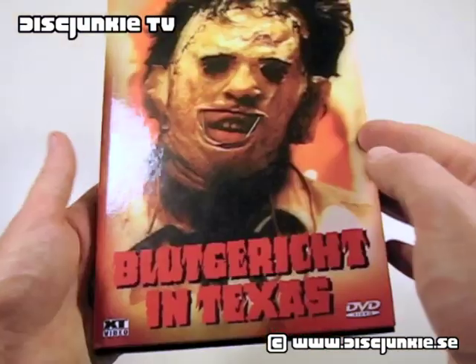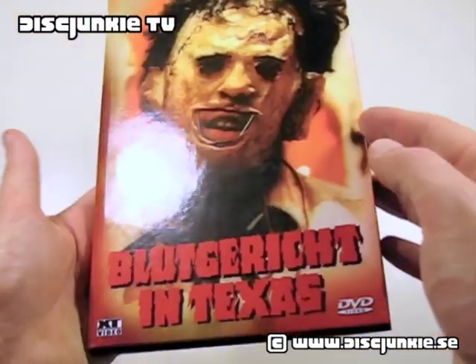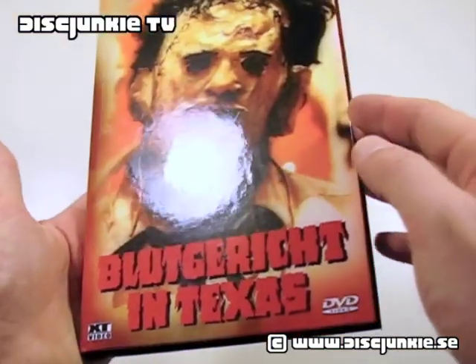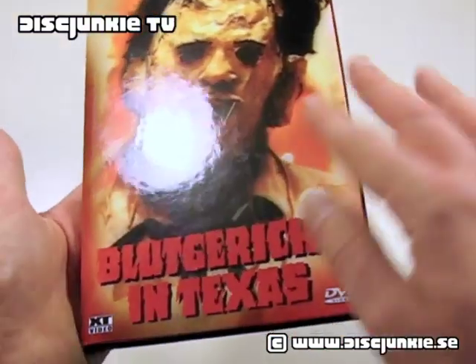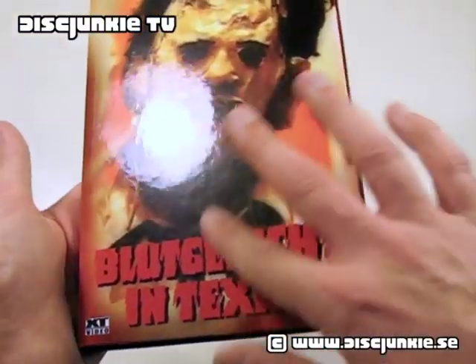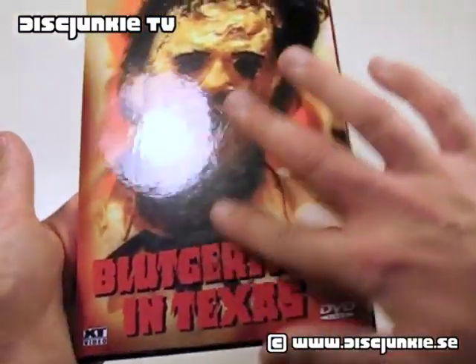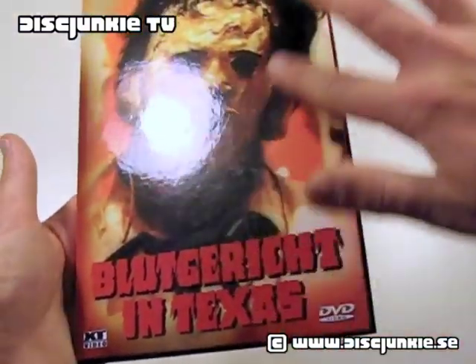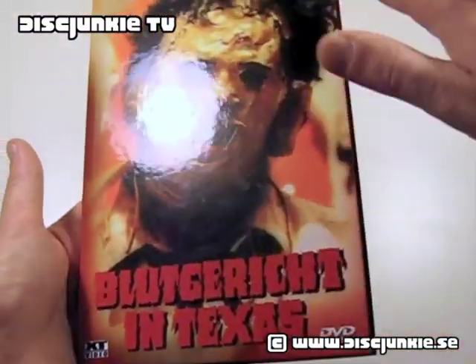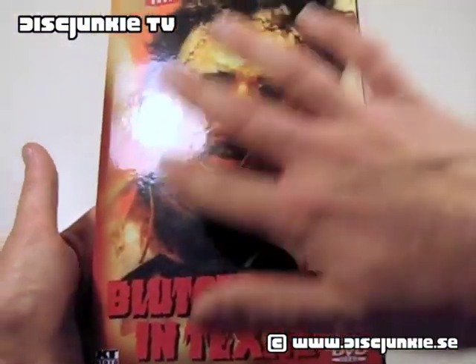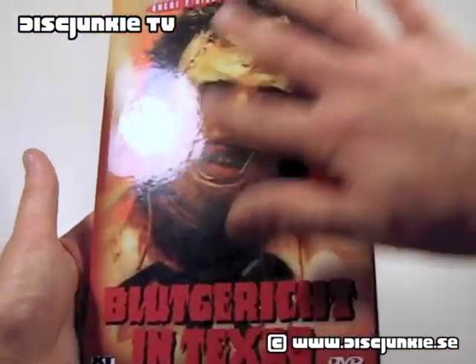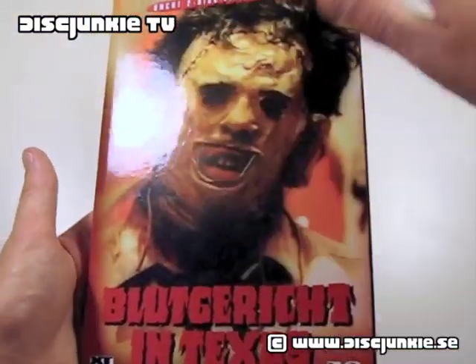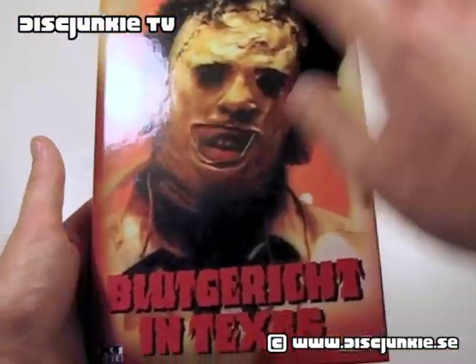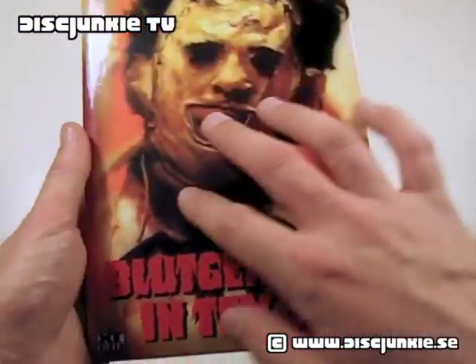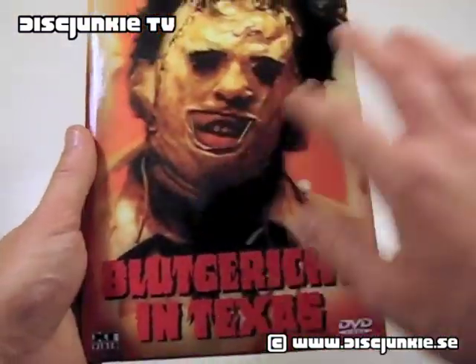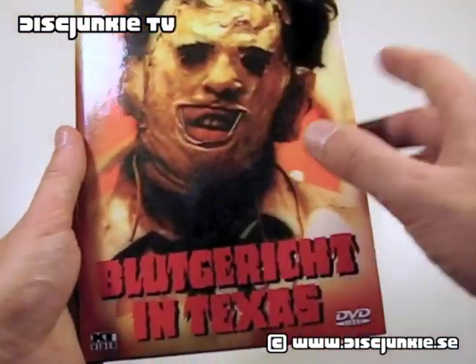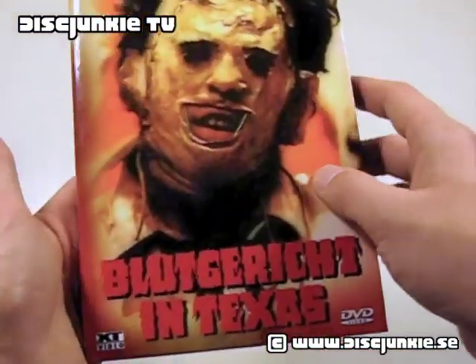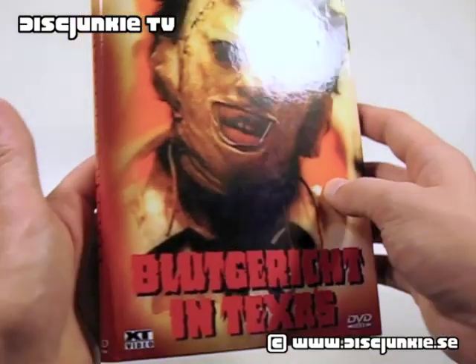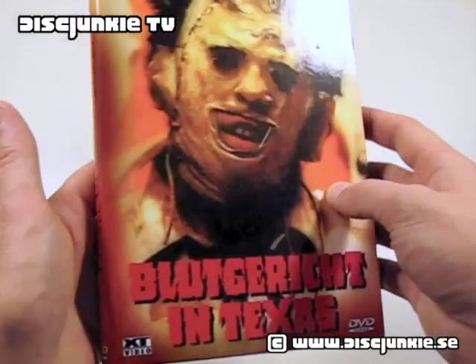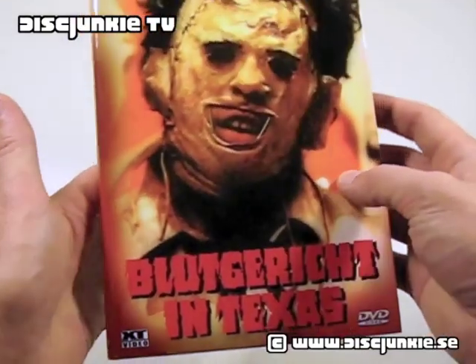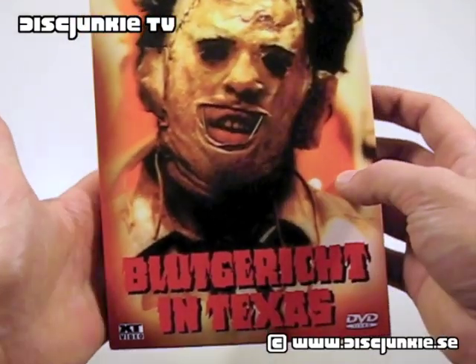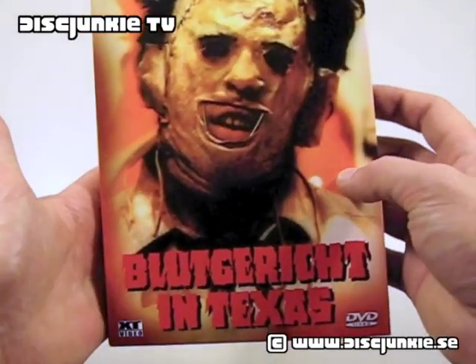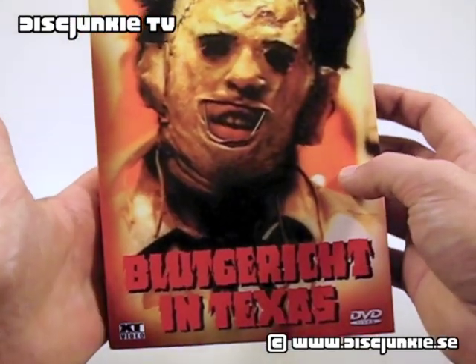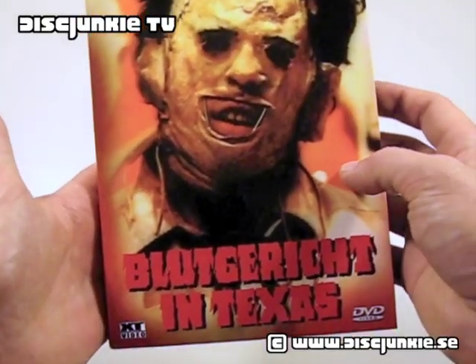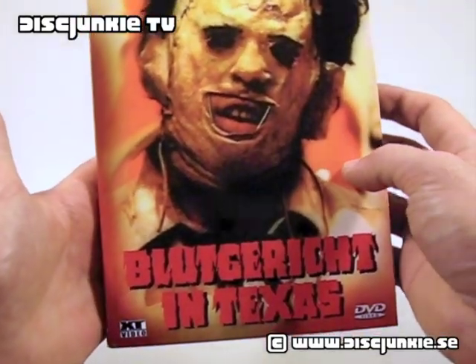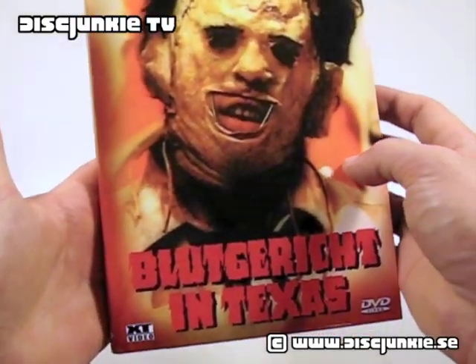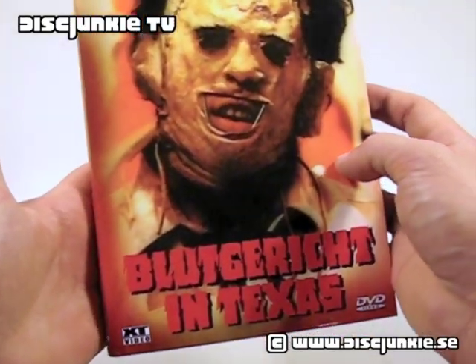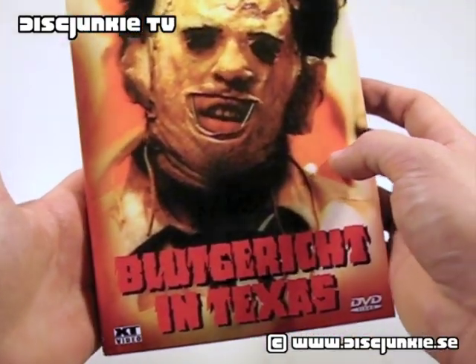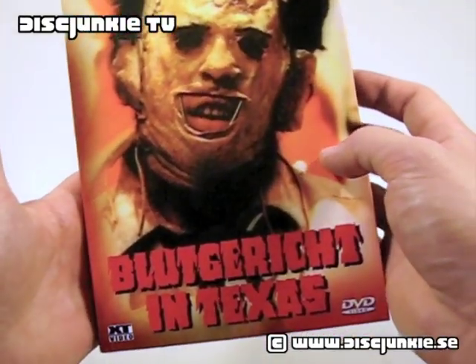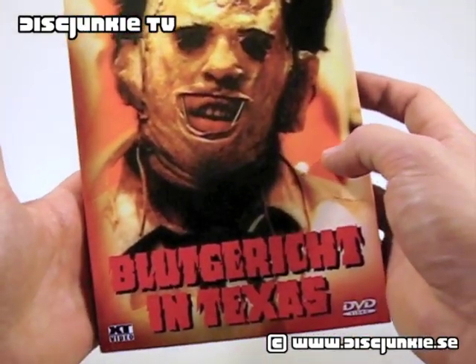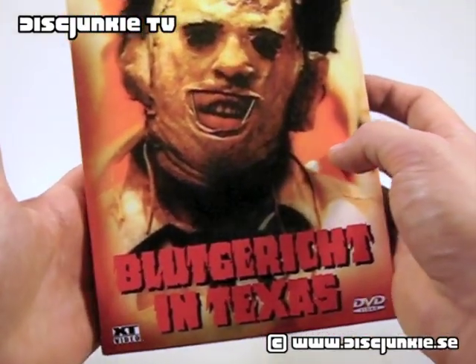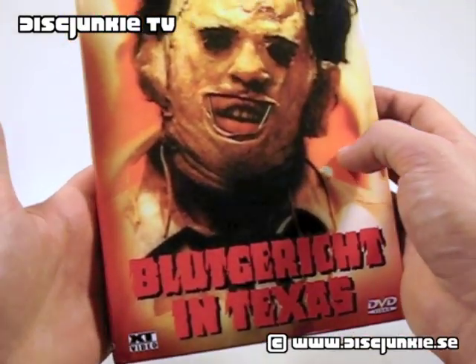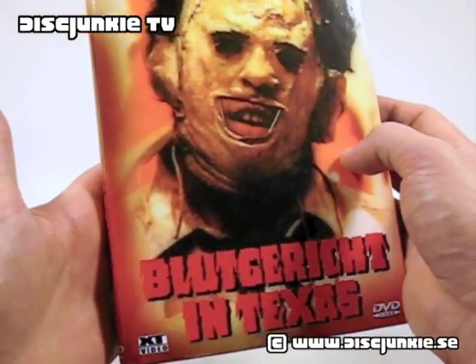It comes with a glossy exterior, and the gift overall has a really nice print — very detailed.